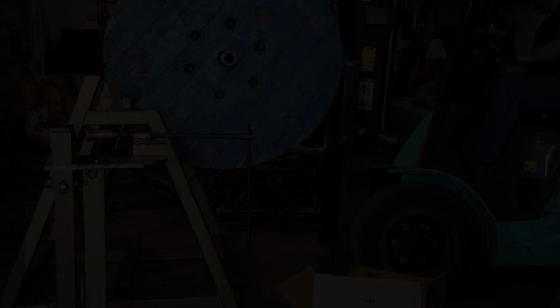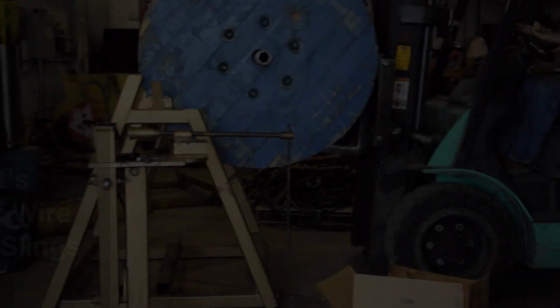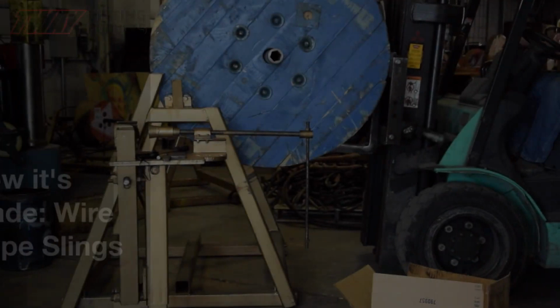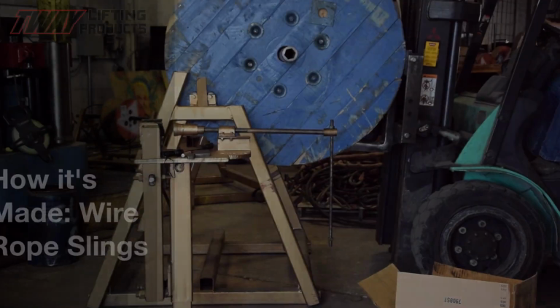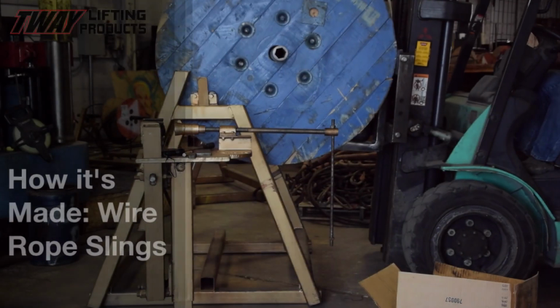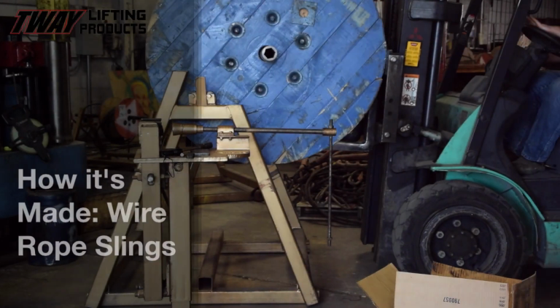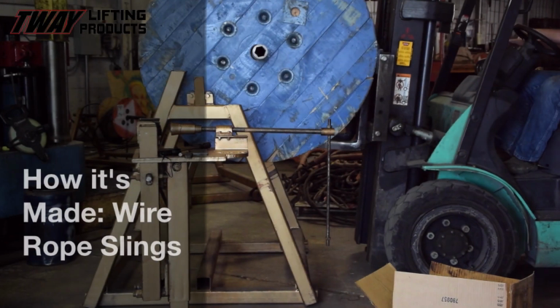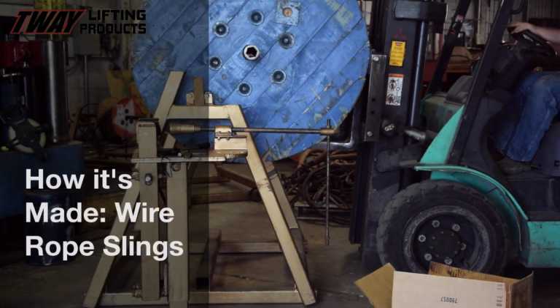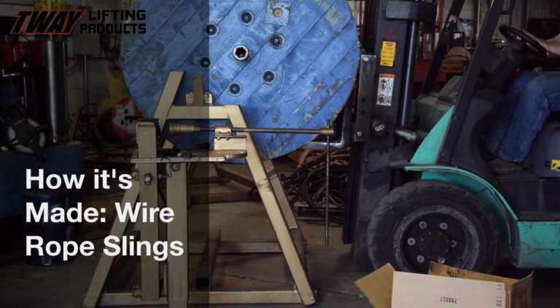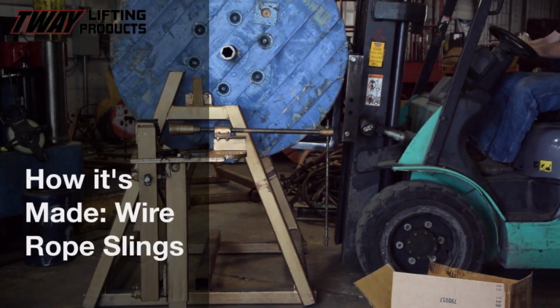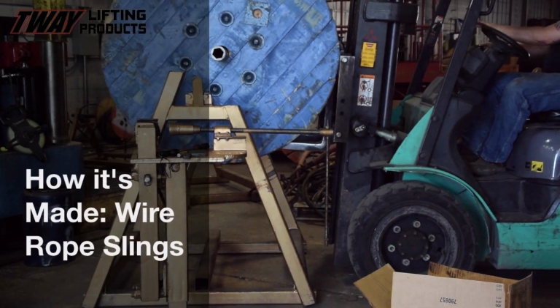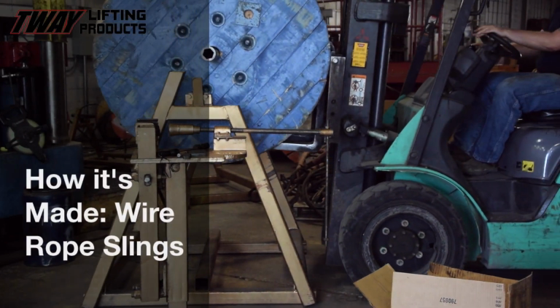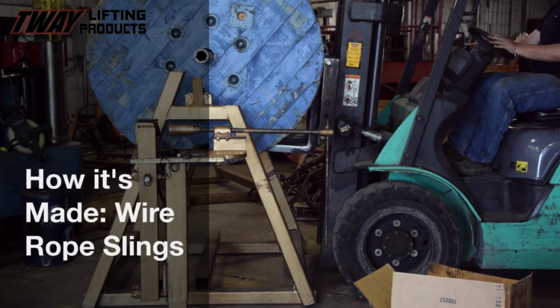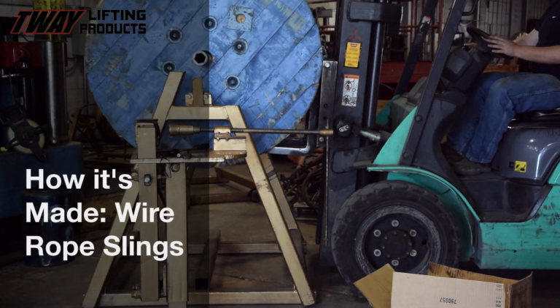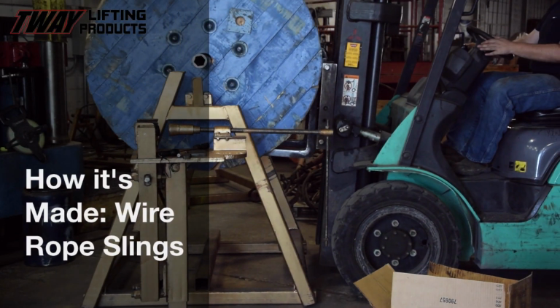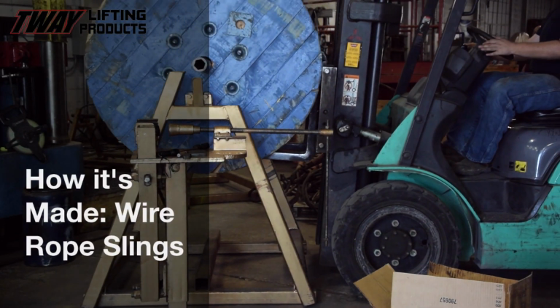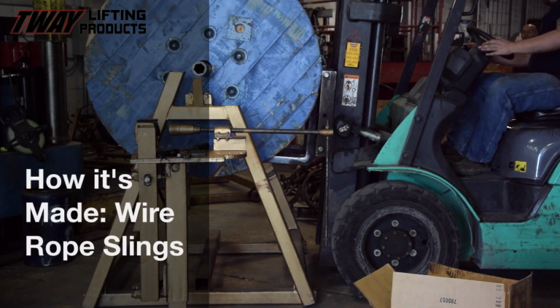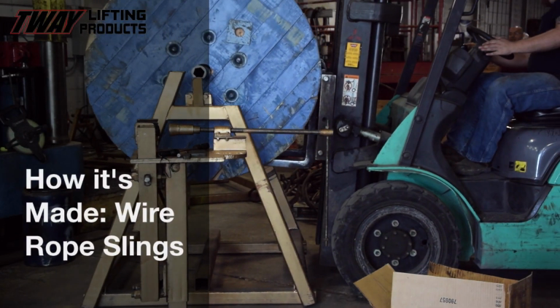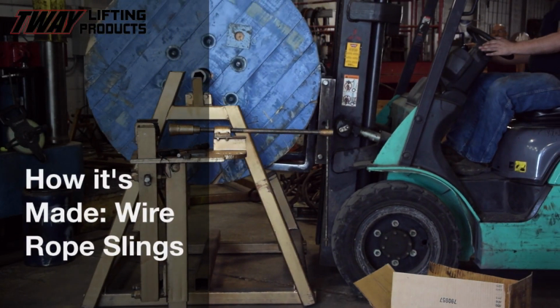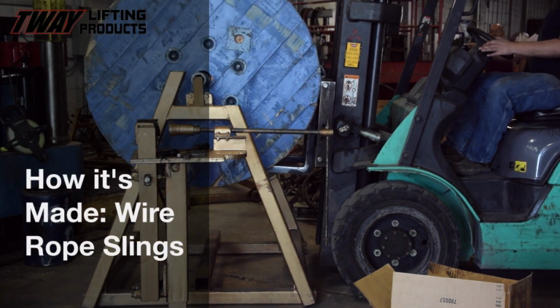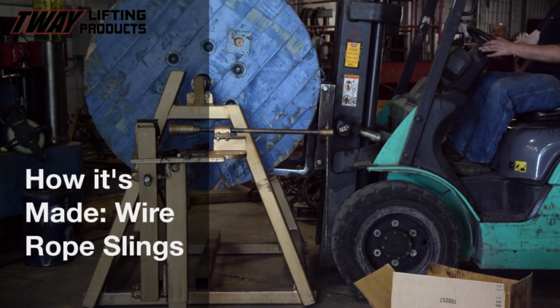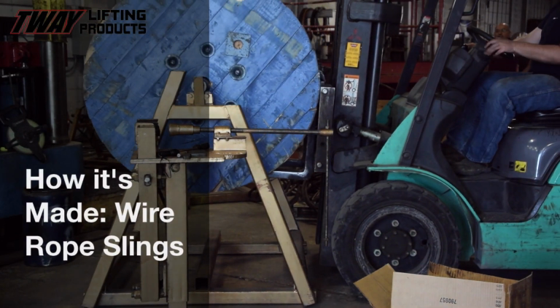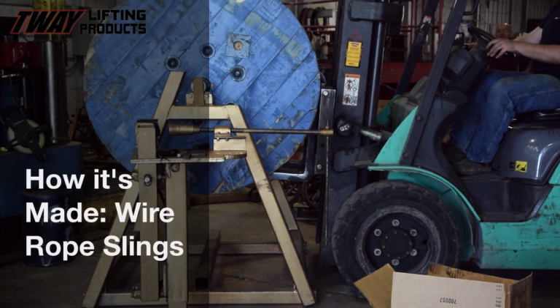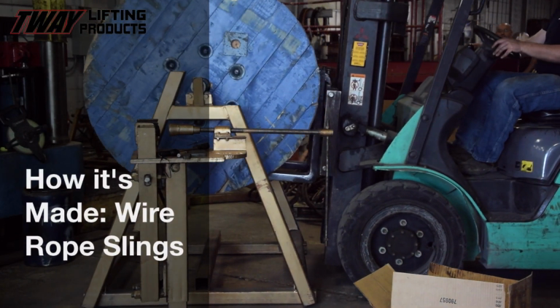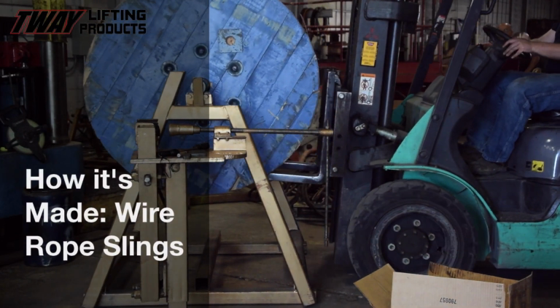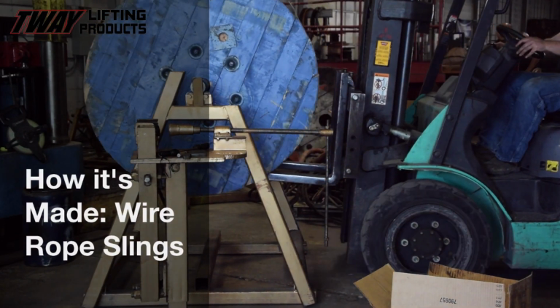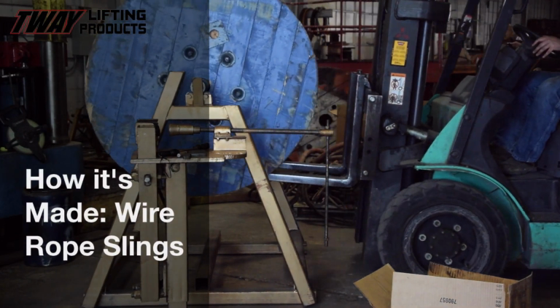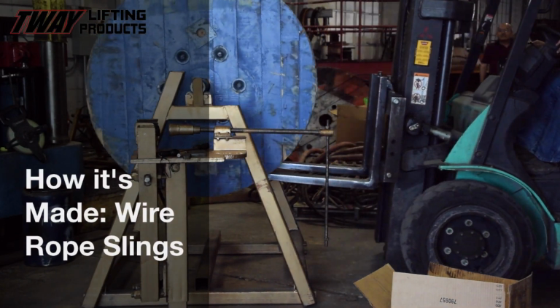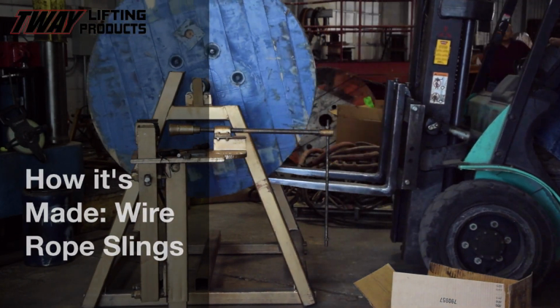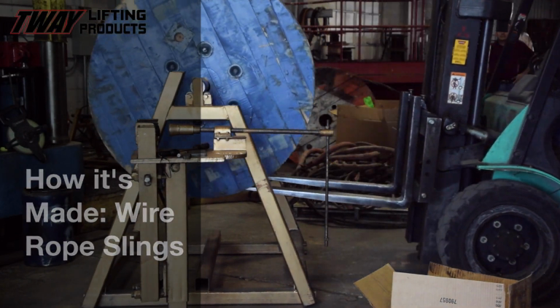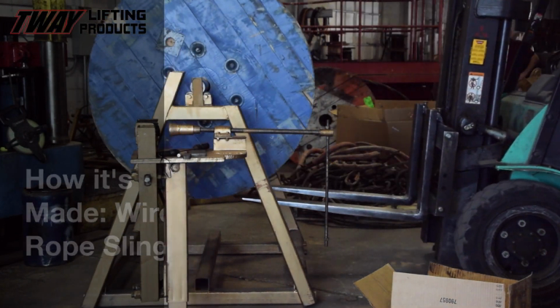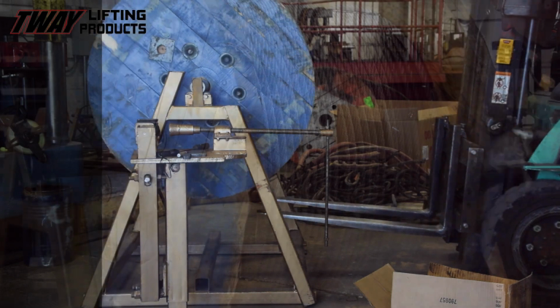You ever wonder how a wire rope sling is made? Well, no wonder no more — we're about to zap the mystery out of it for you.